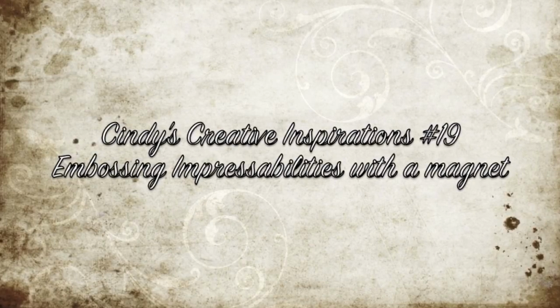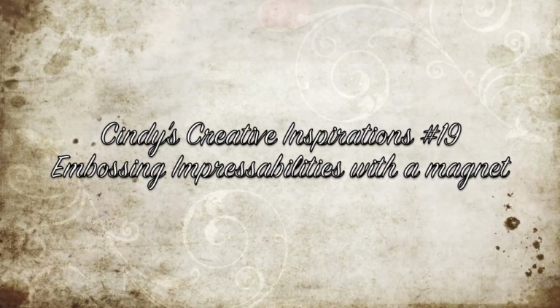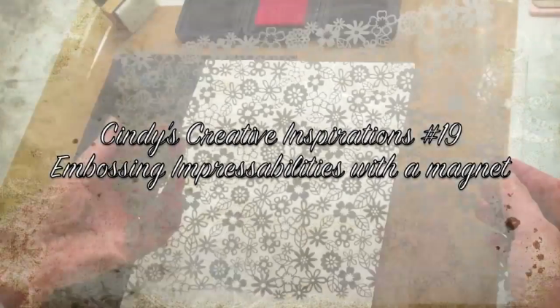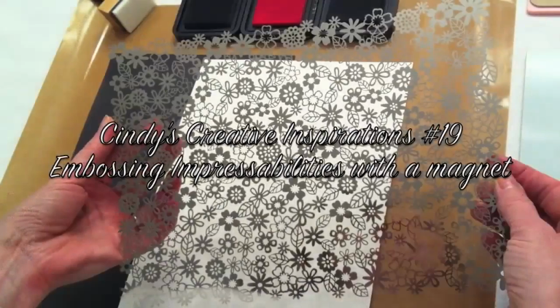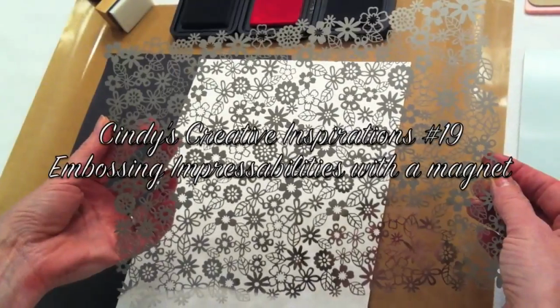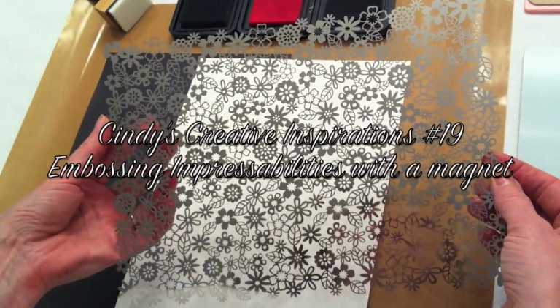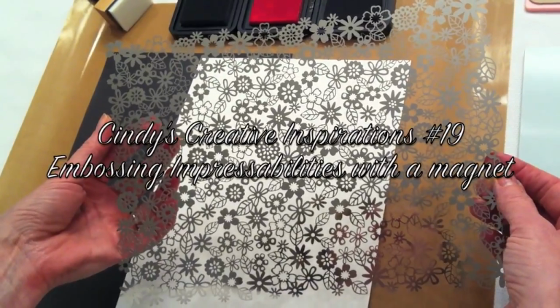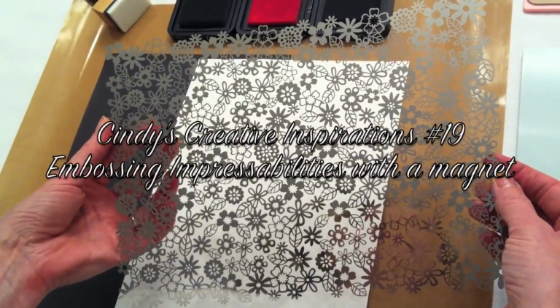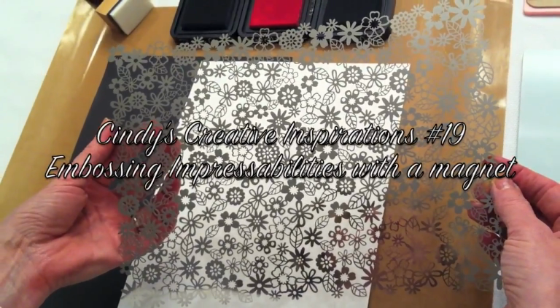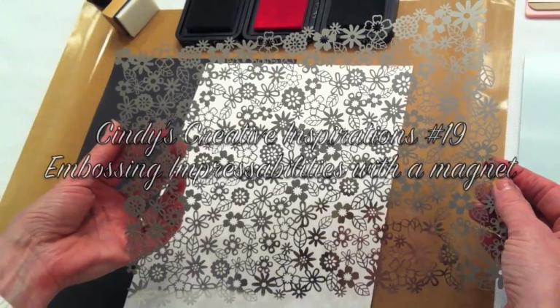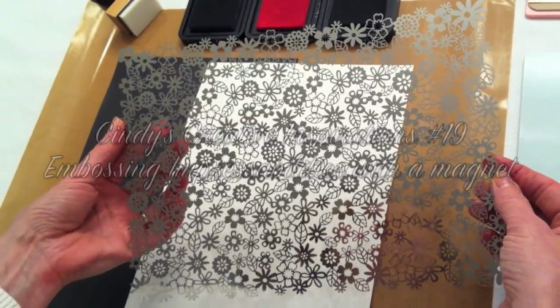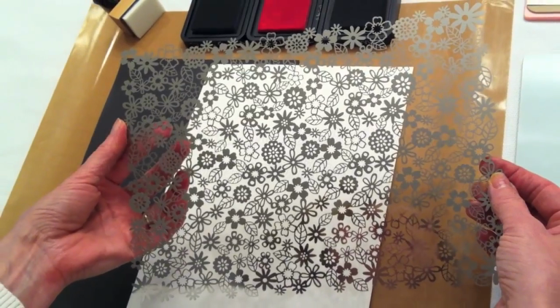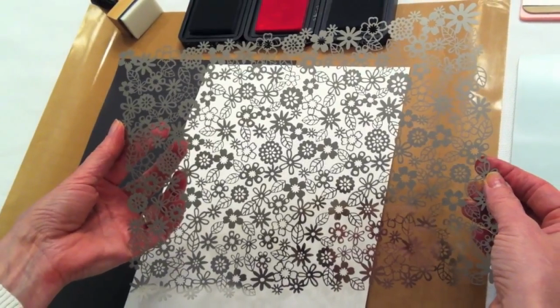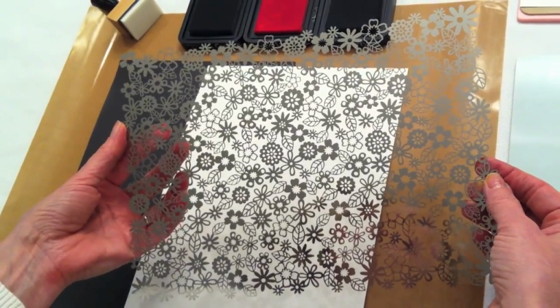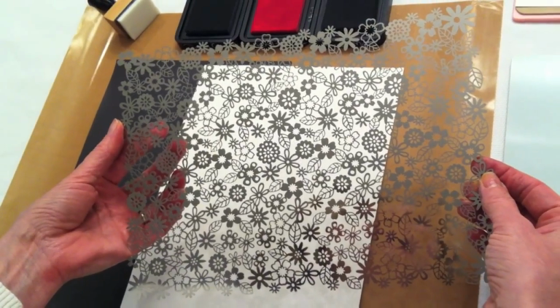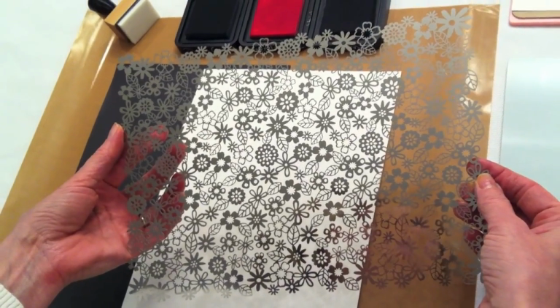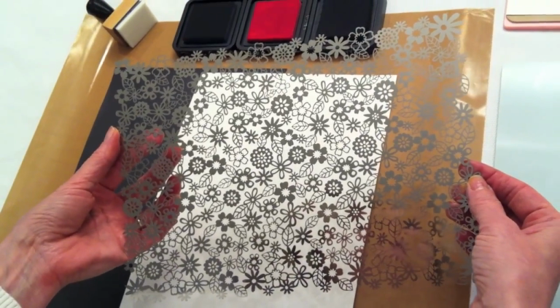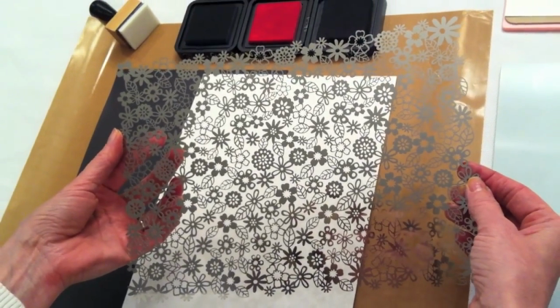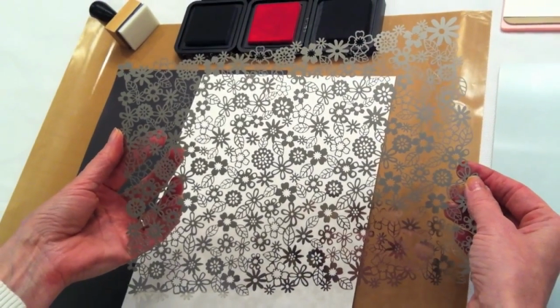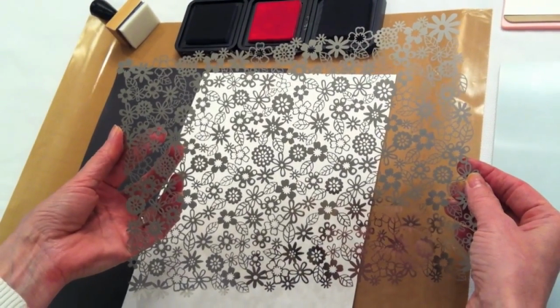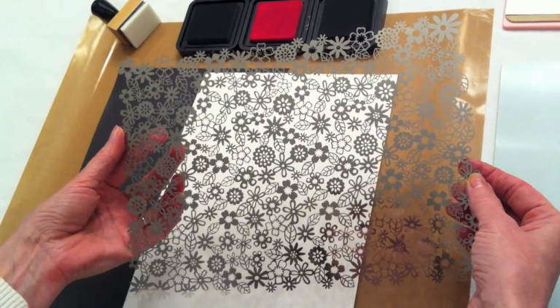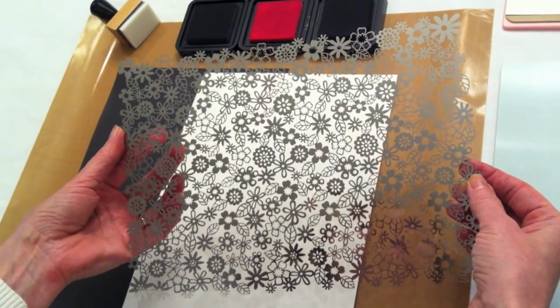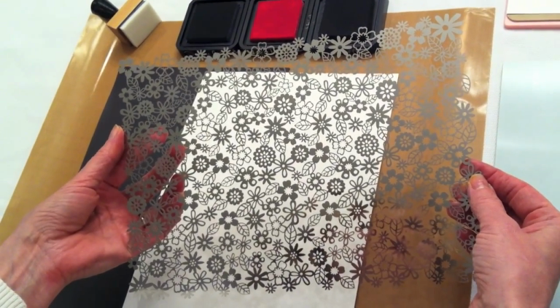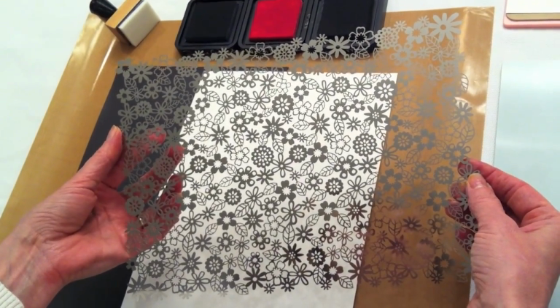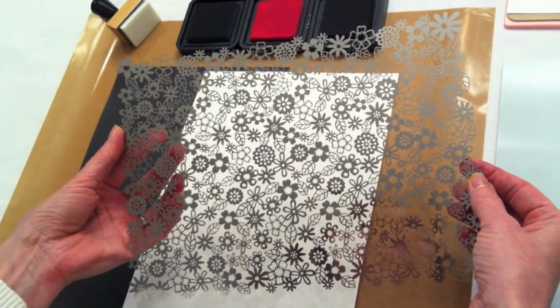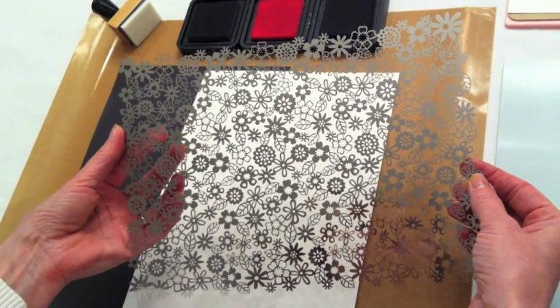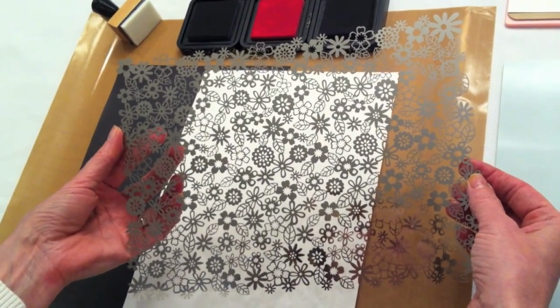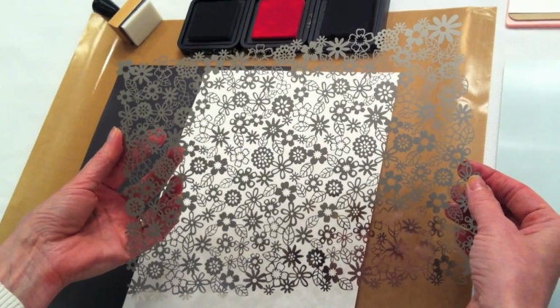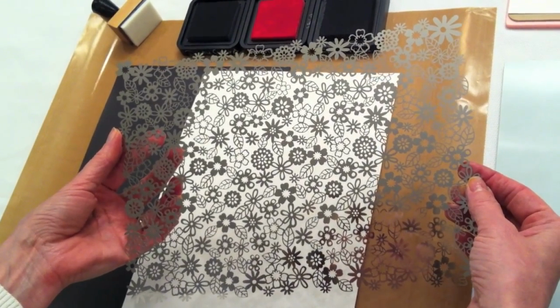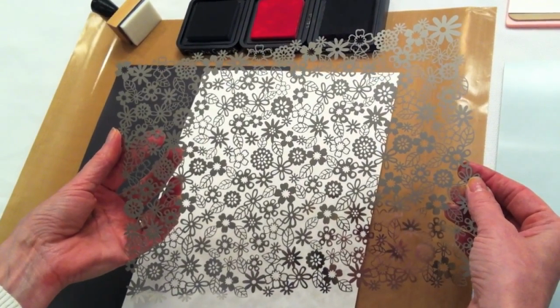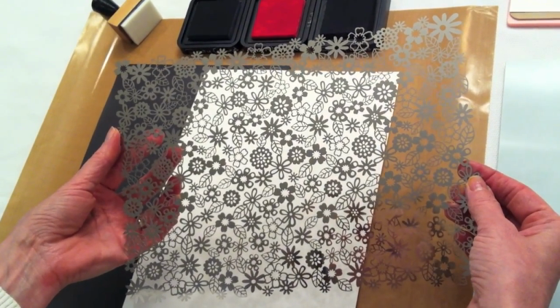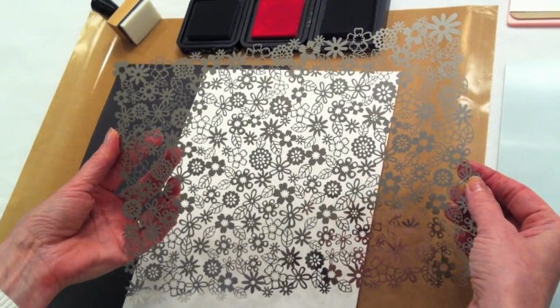Welcome to Cindy's Creative Inspirations. Hi, I'm Cindy, owner and designer of StampingScrapping.com.